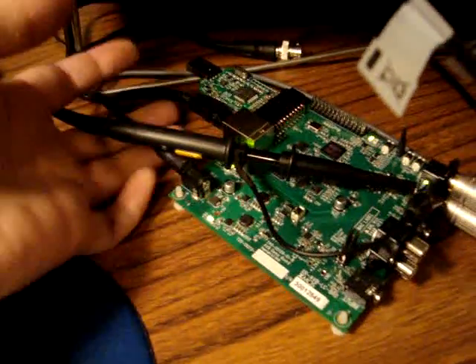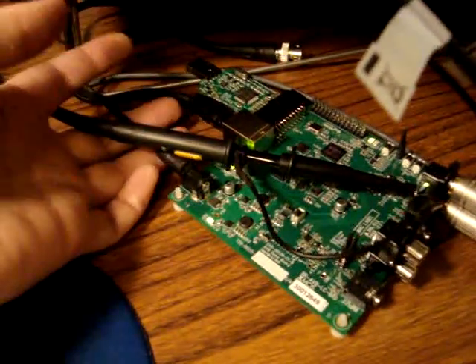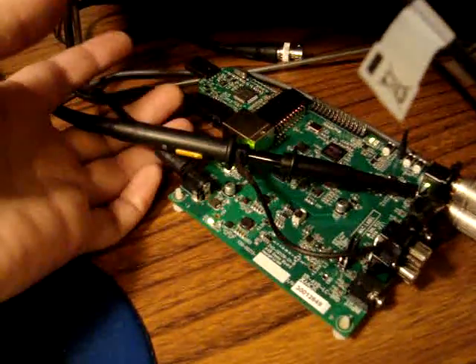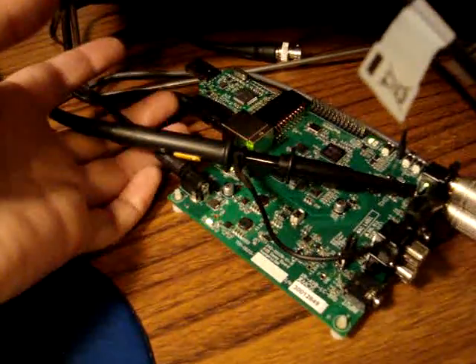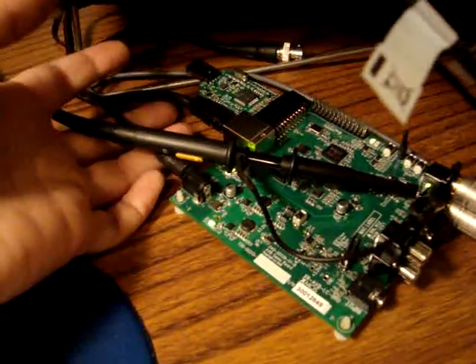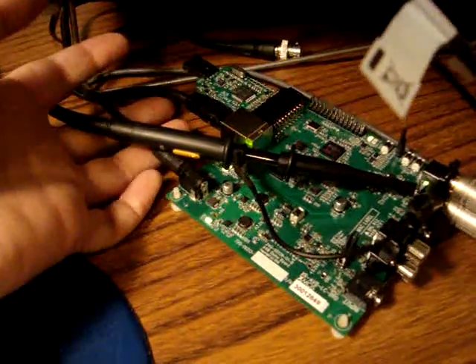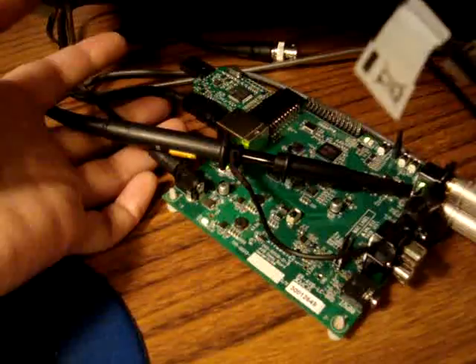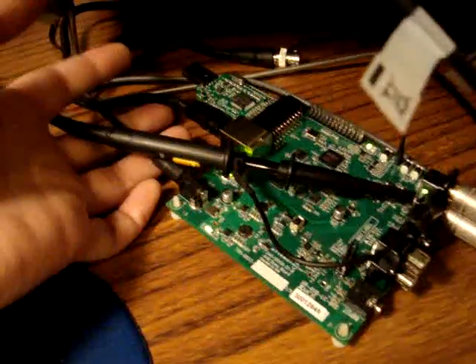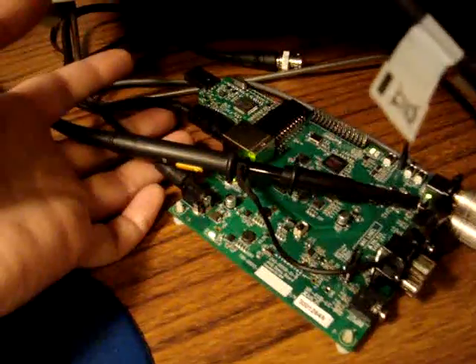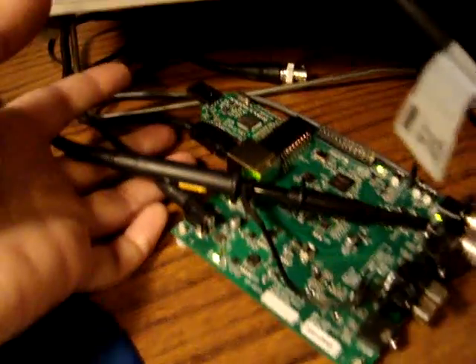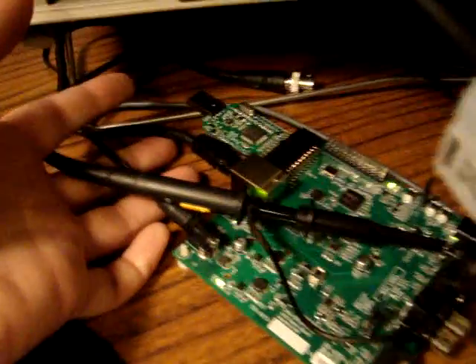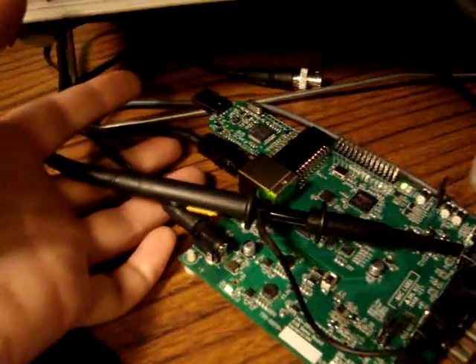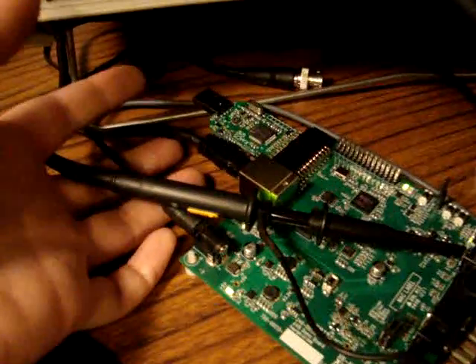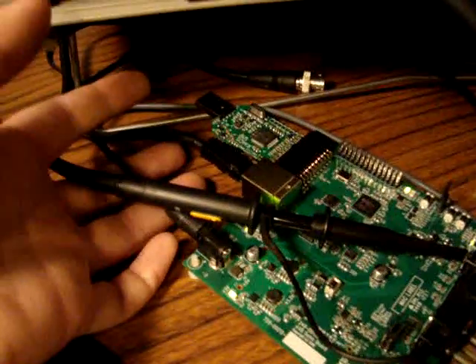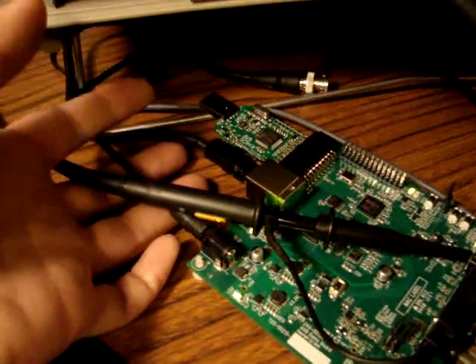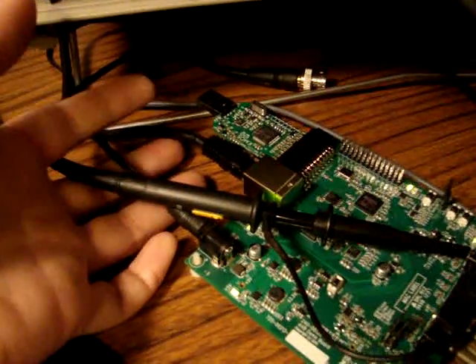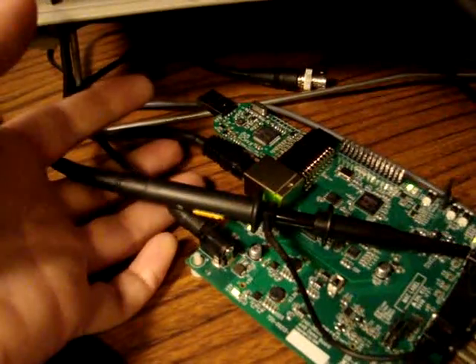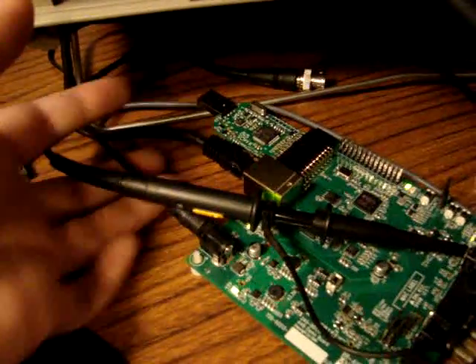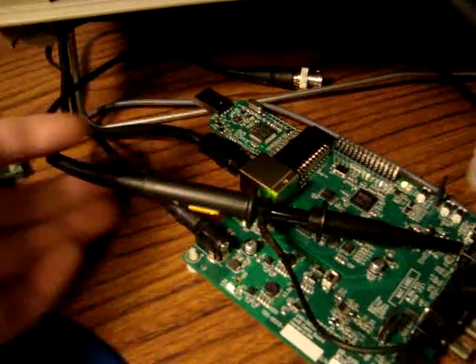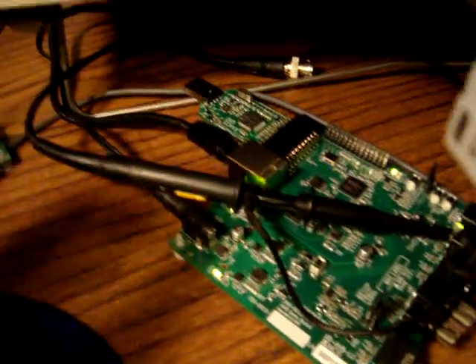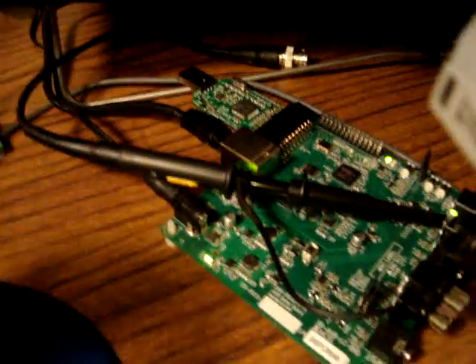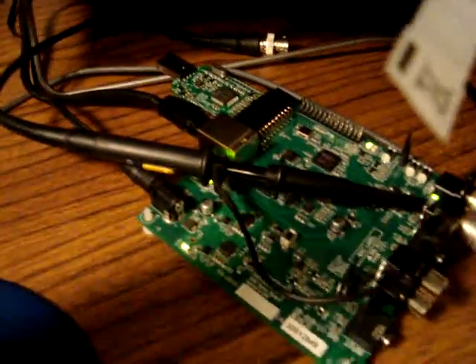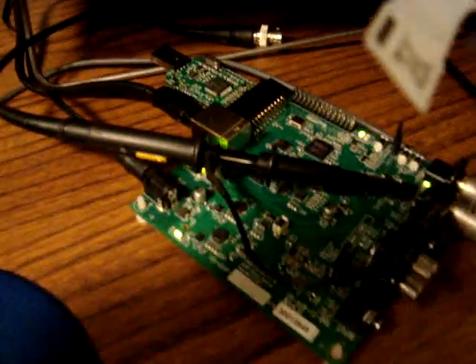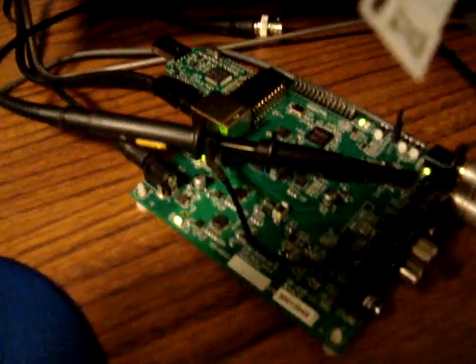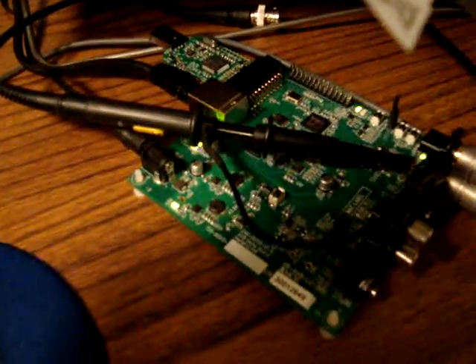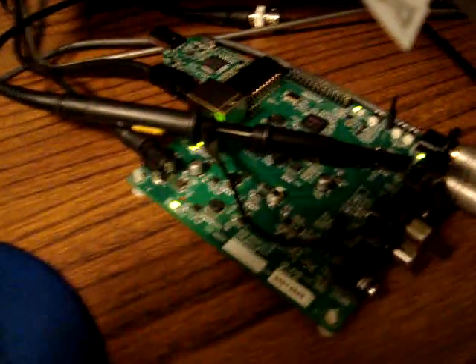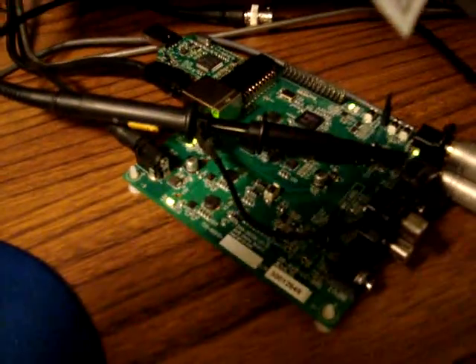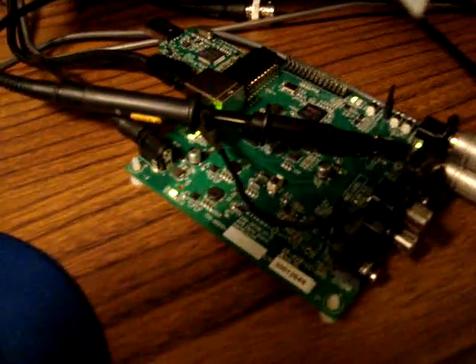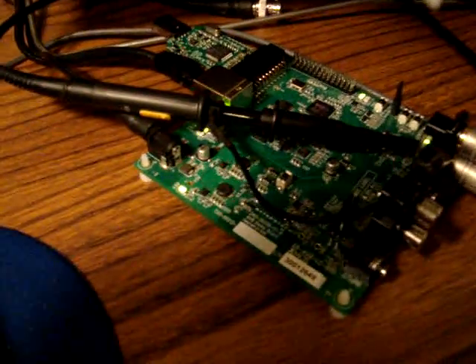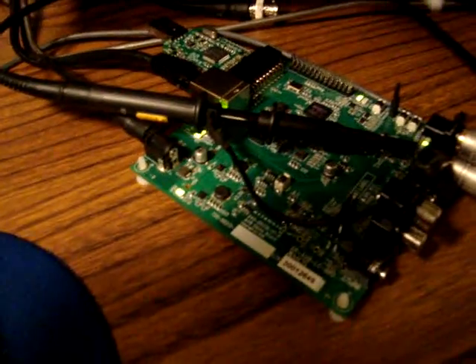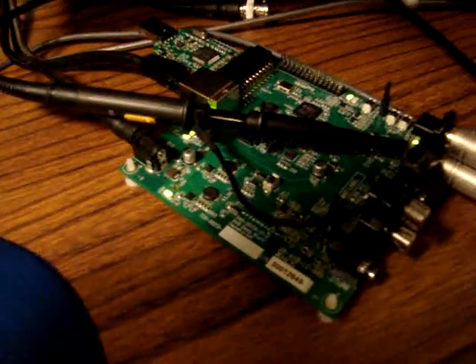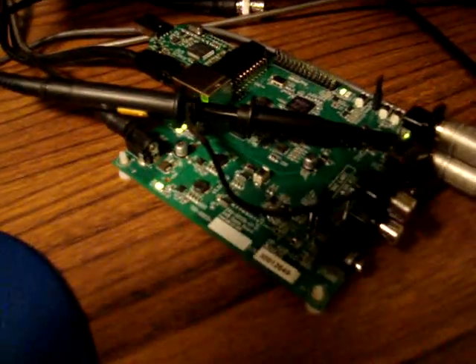This is the receiver right here, and it also has the JTAG plug on it, but it's not connected to it.